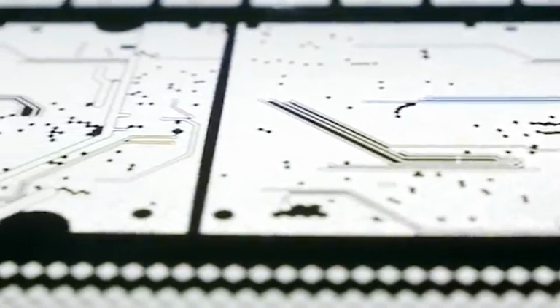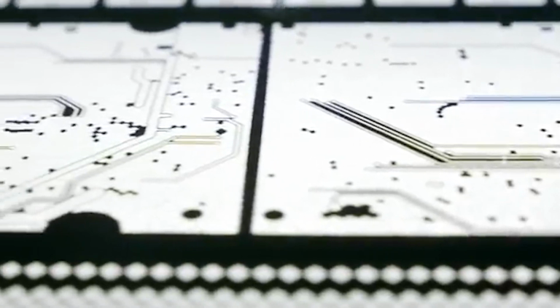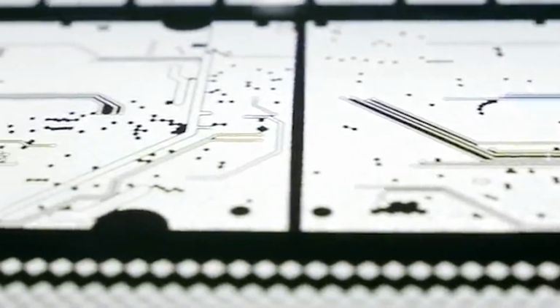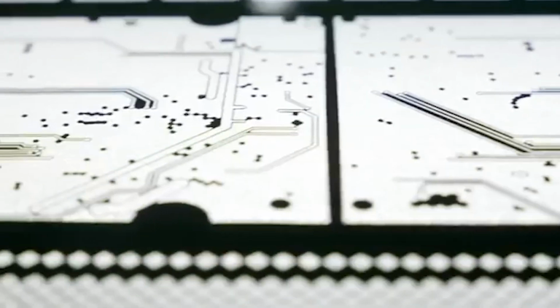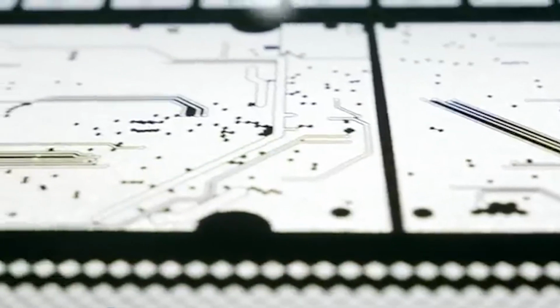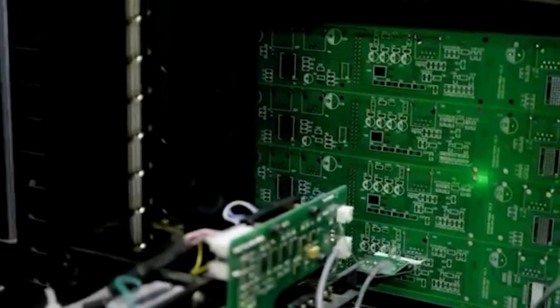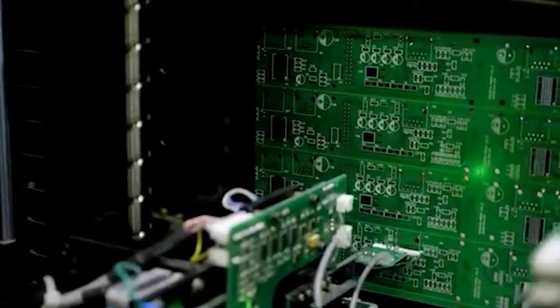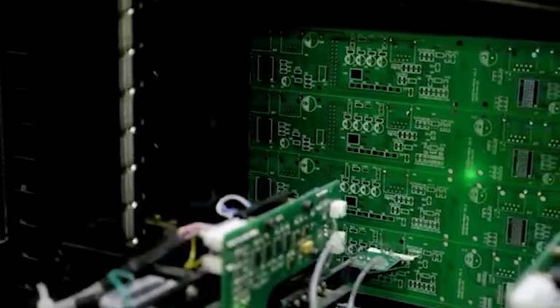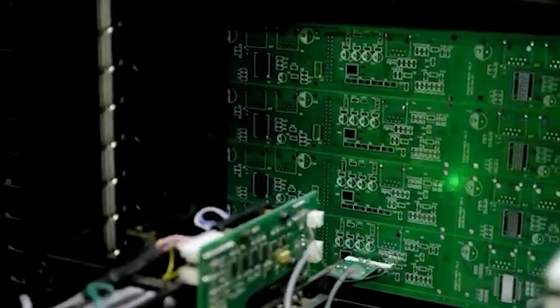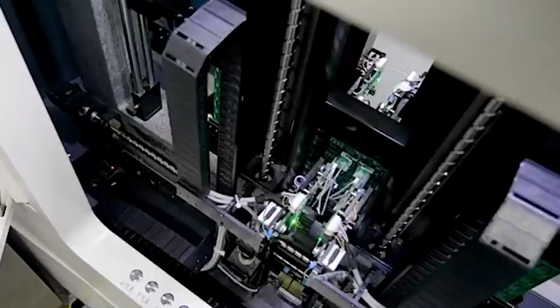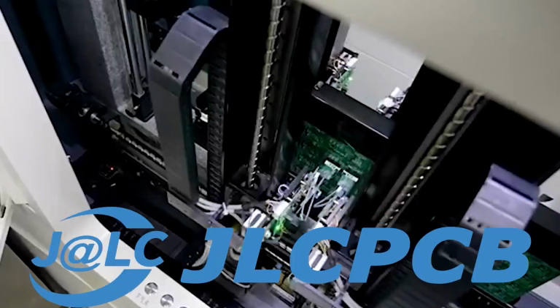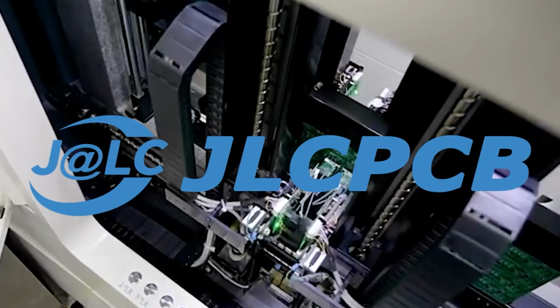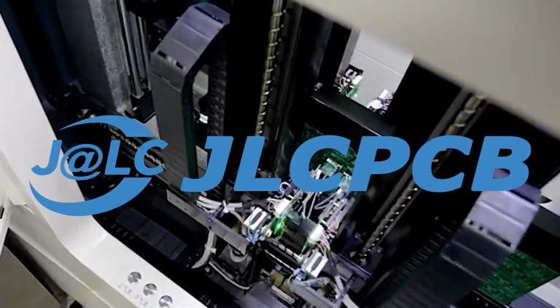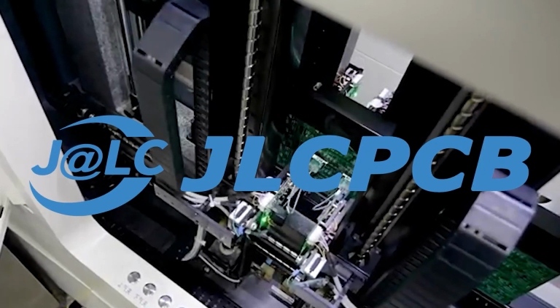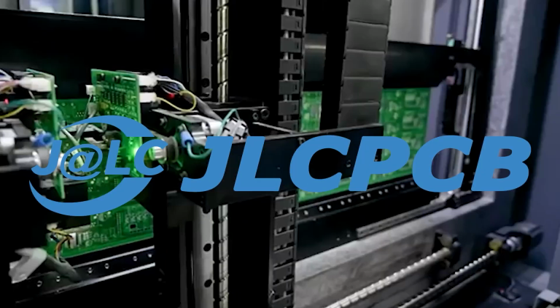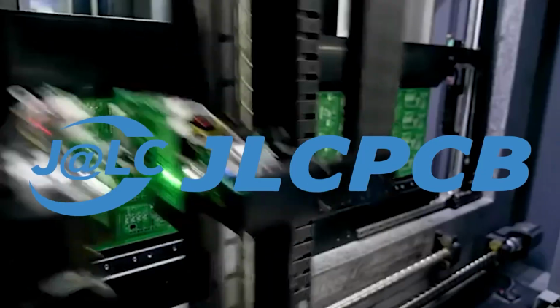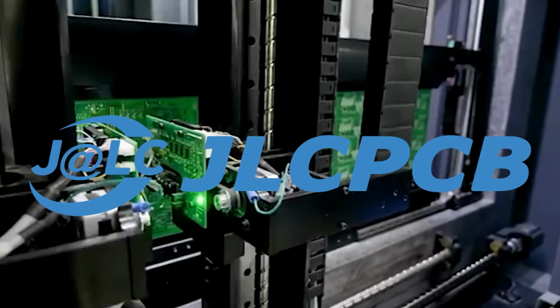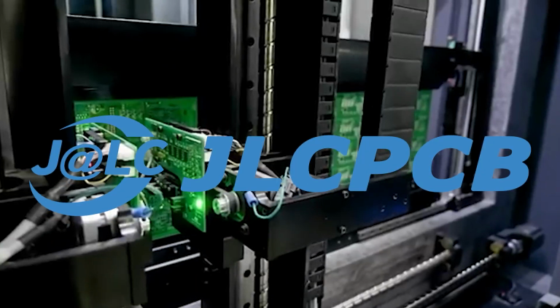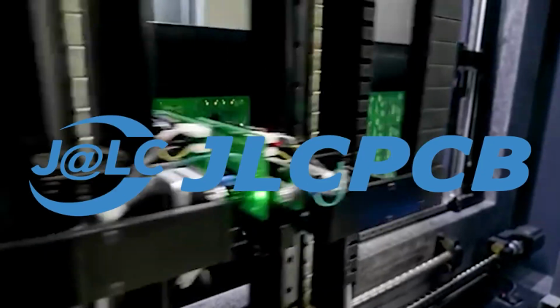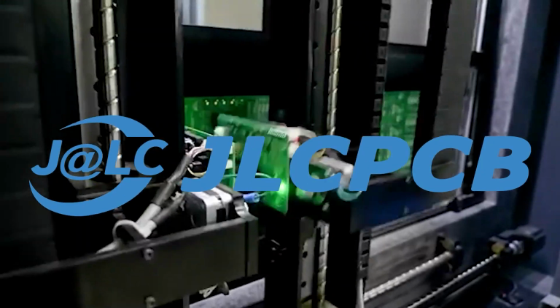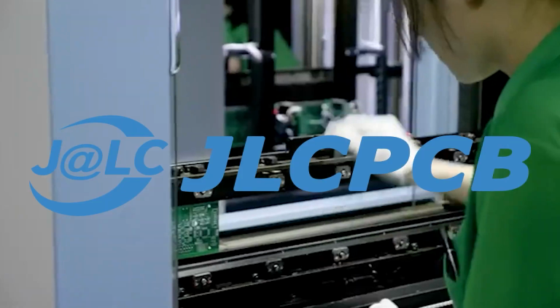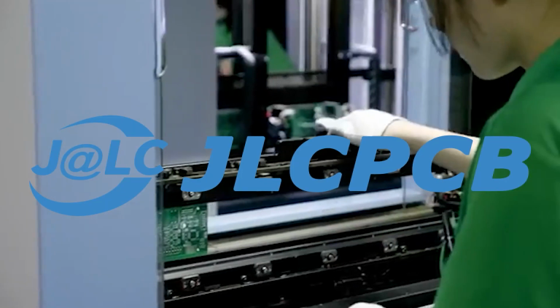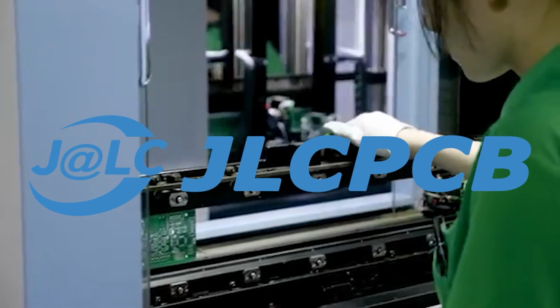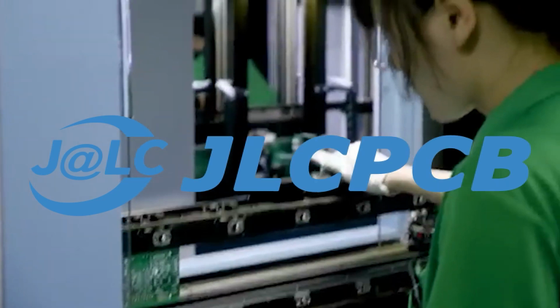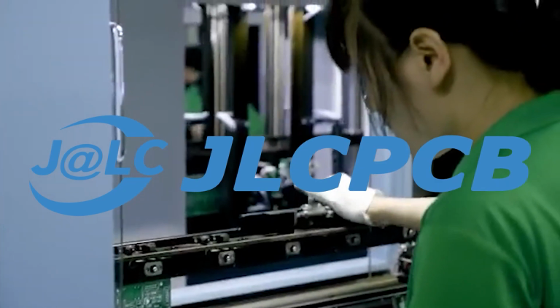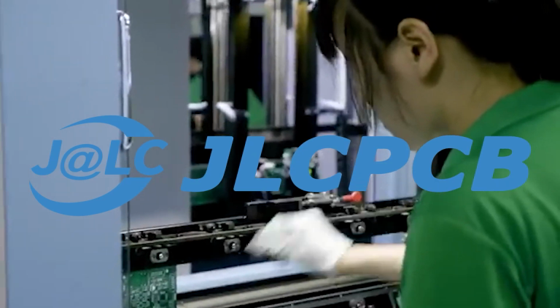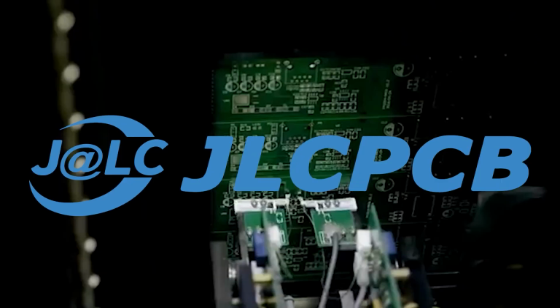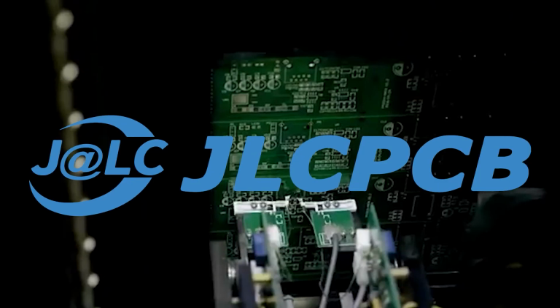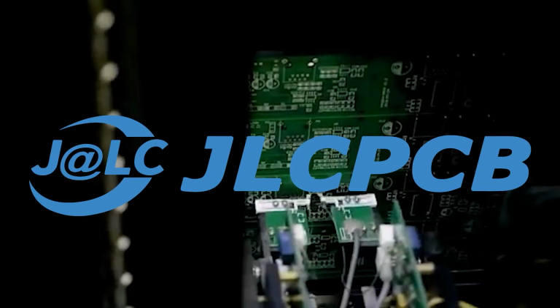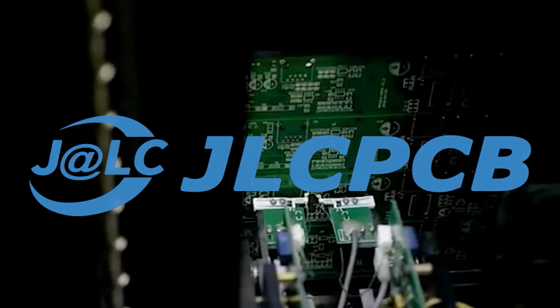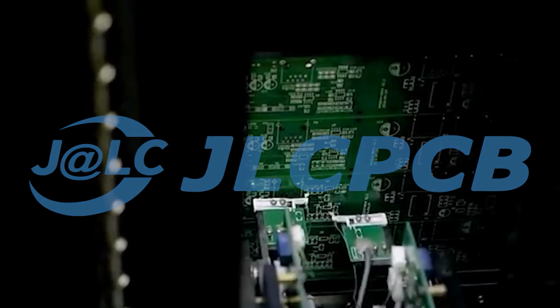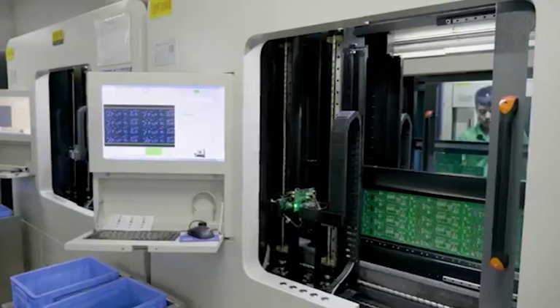This tech channel video is brought to you by our tech channel partner JLCPCB. JLCPCB is a perfect solution to make your PCB board ideas a reality.